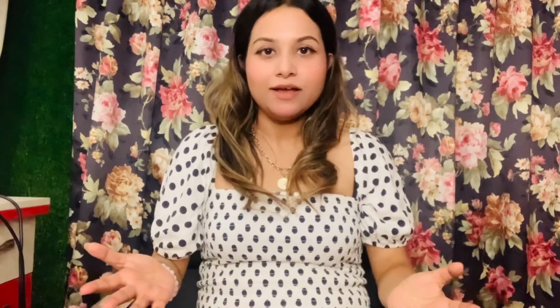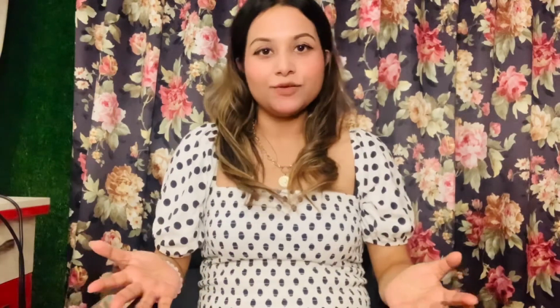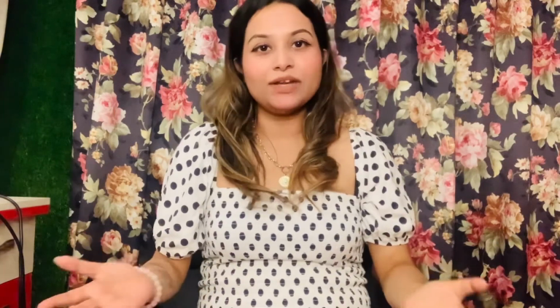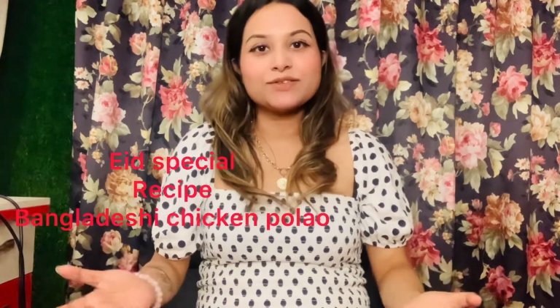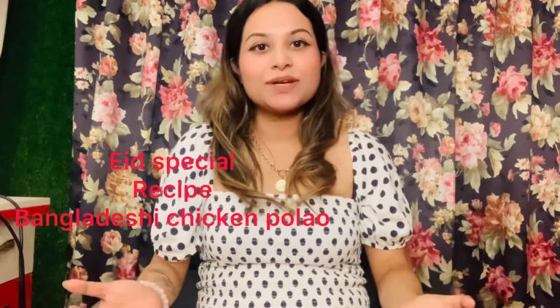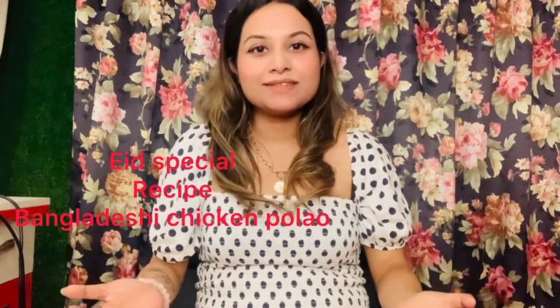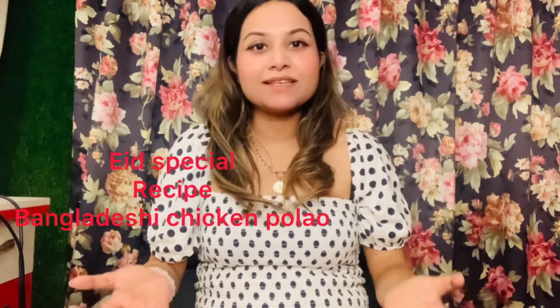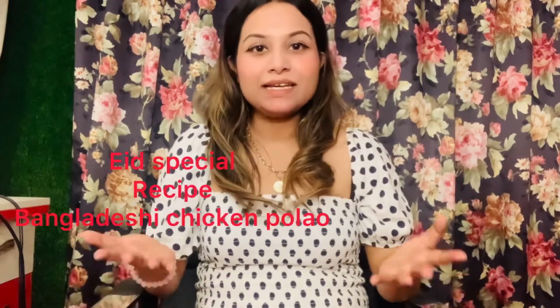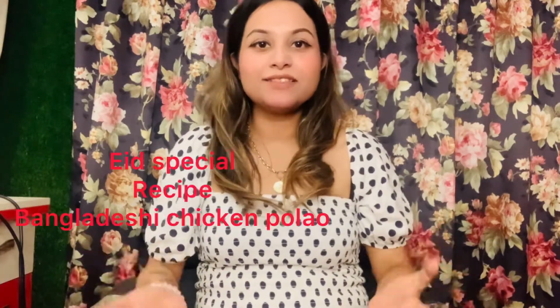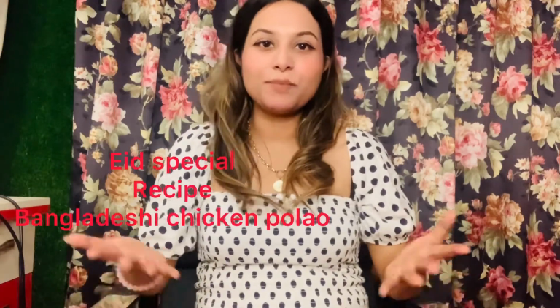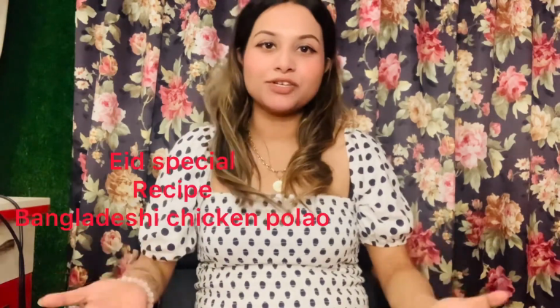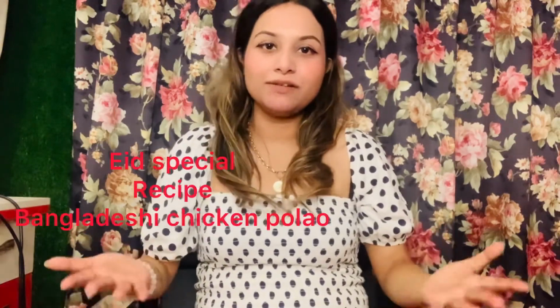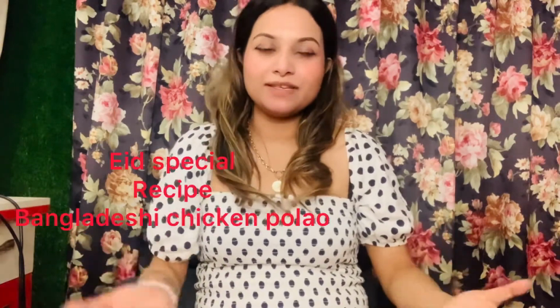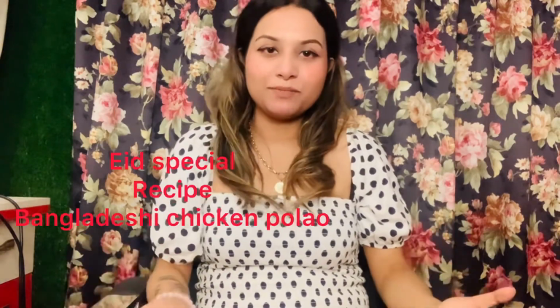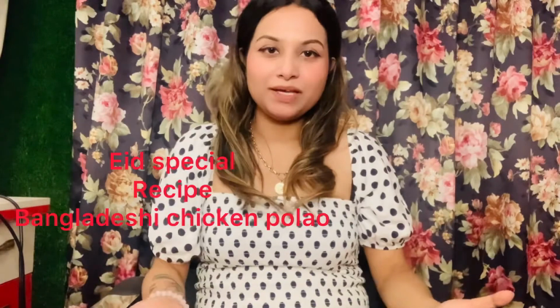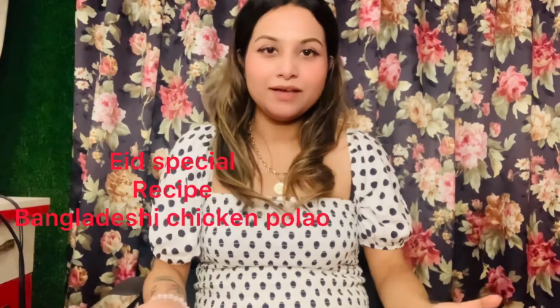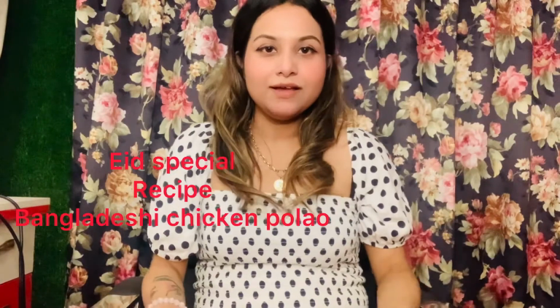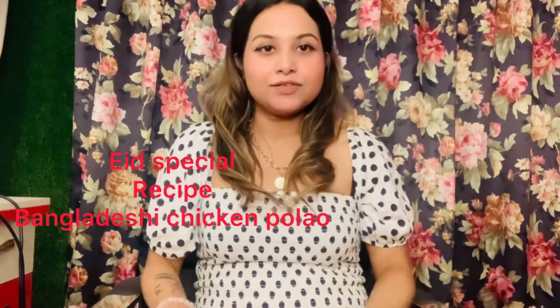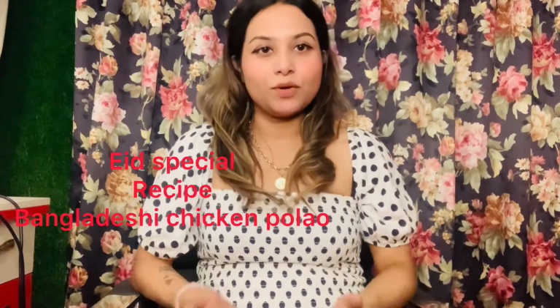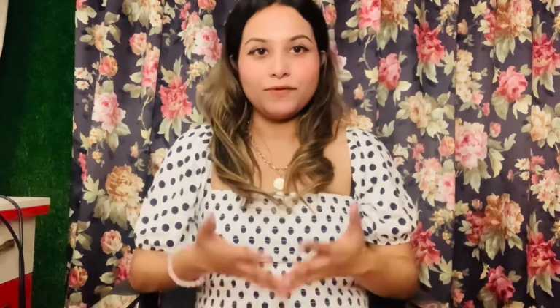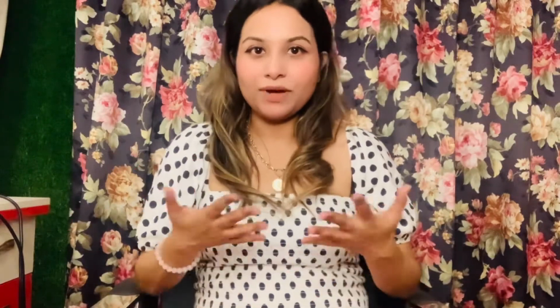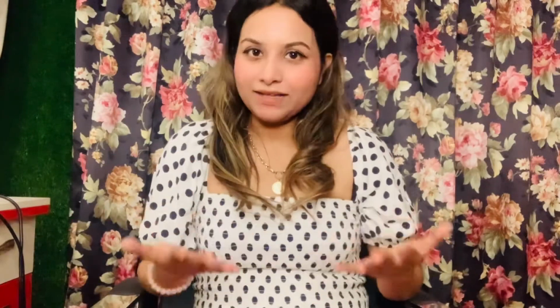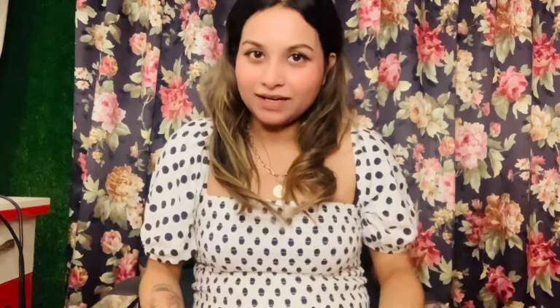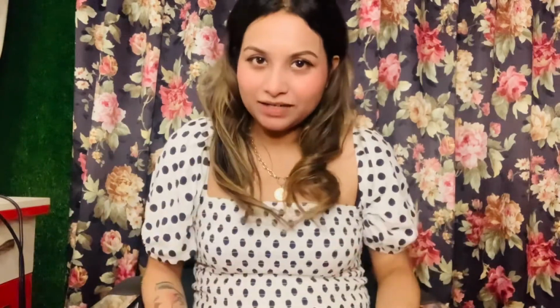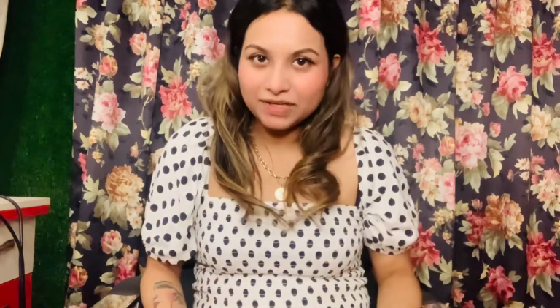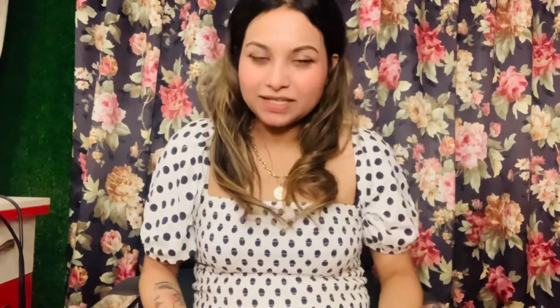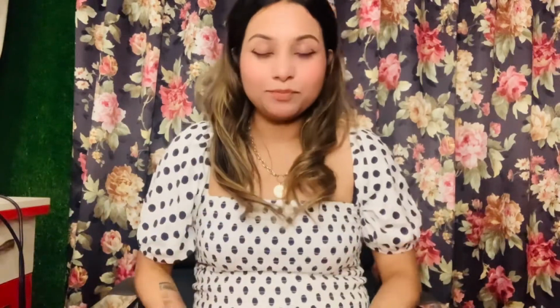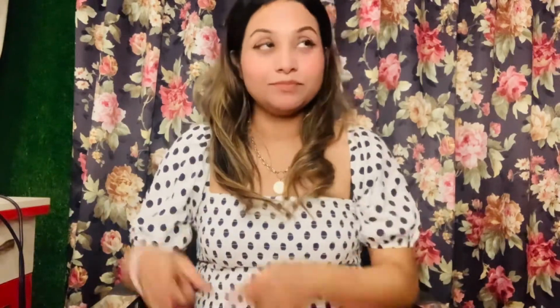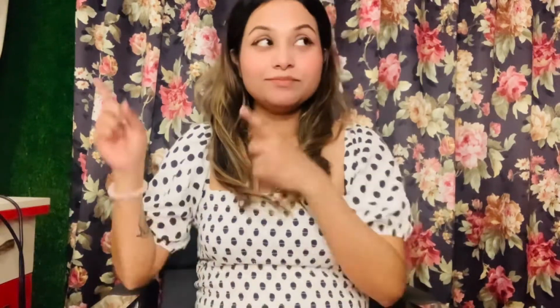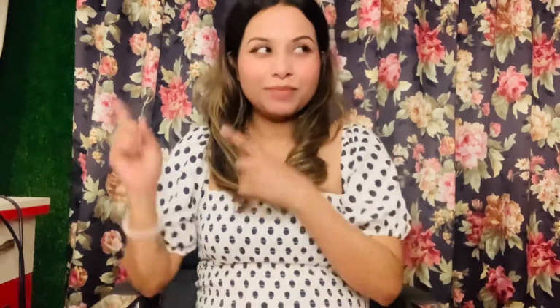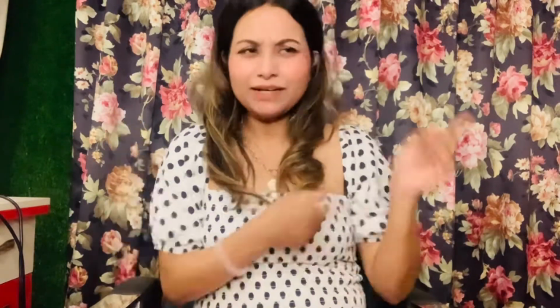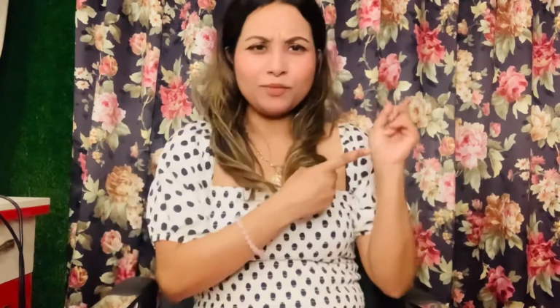You can also say this is a special recipe. So if you guys are interested, let's eat with me.